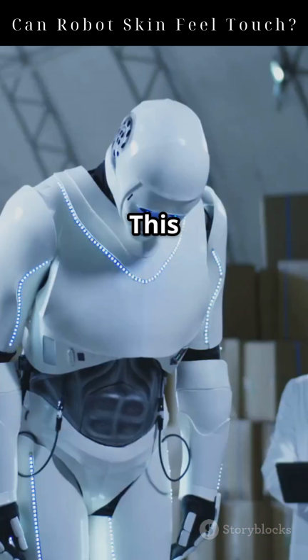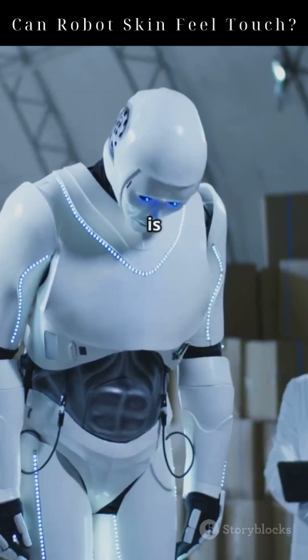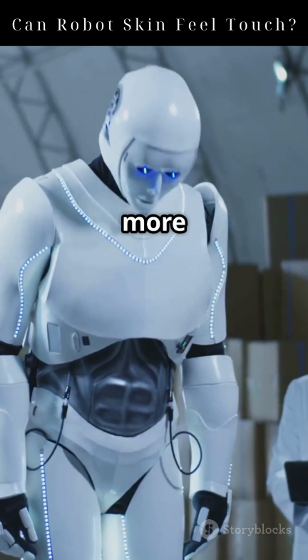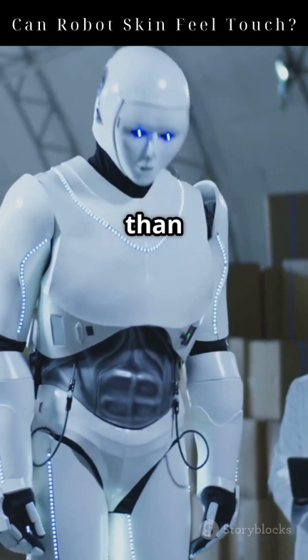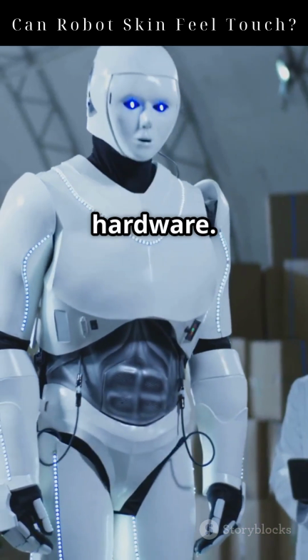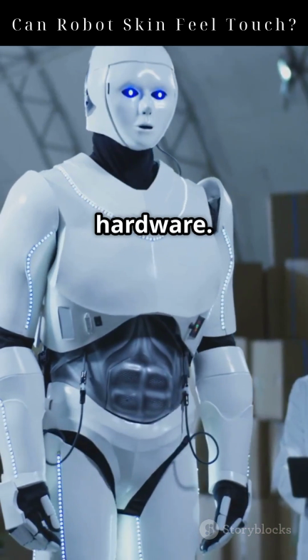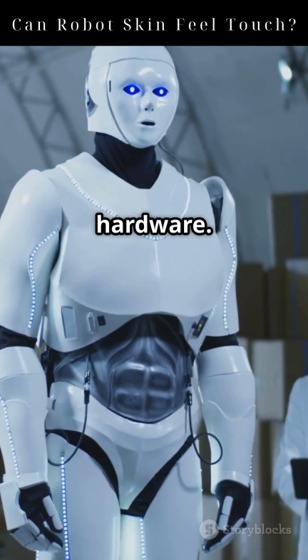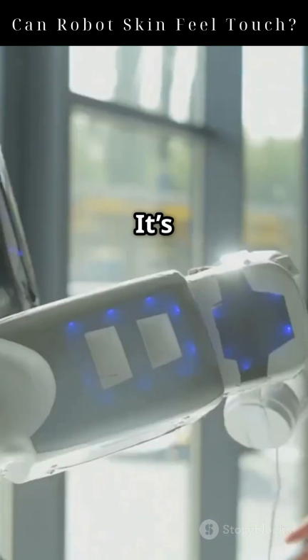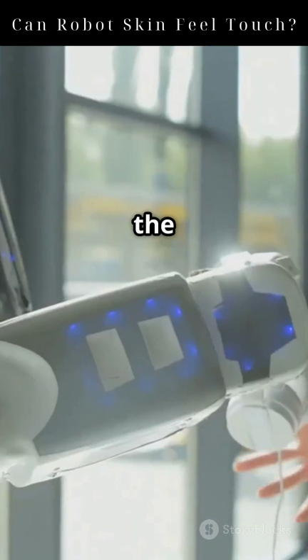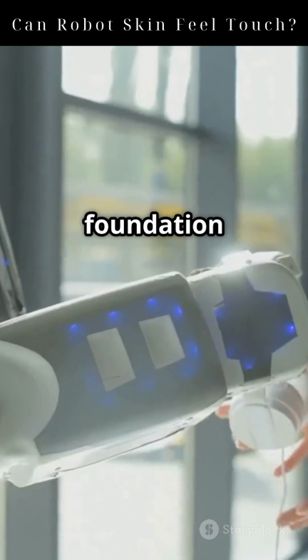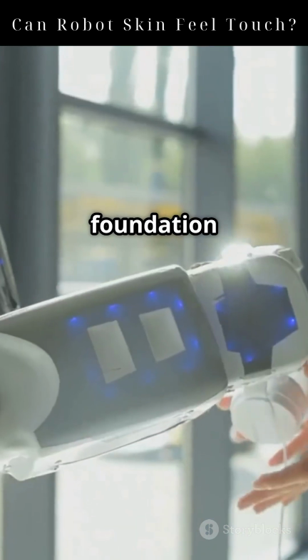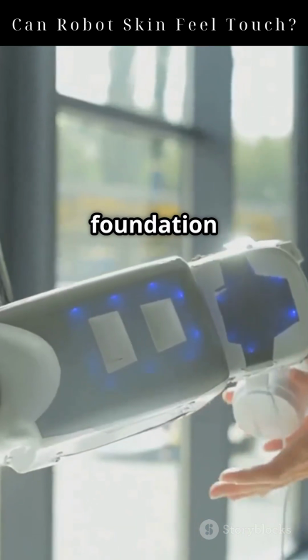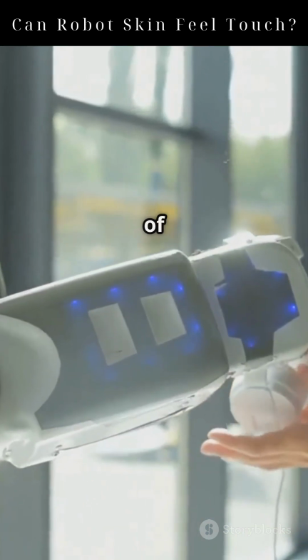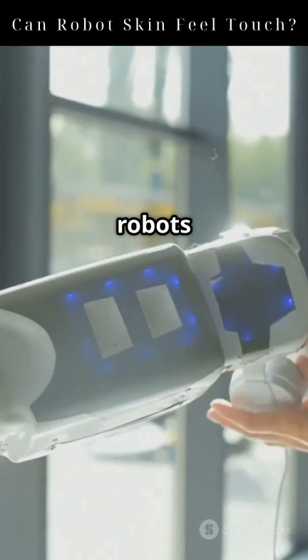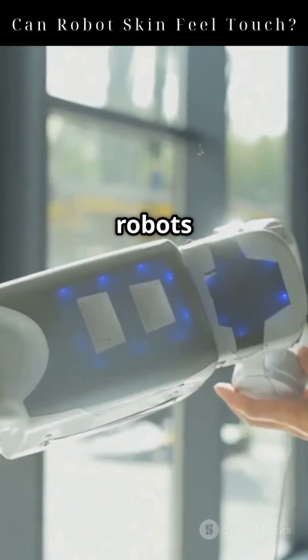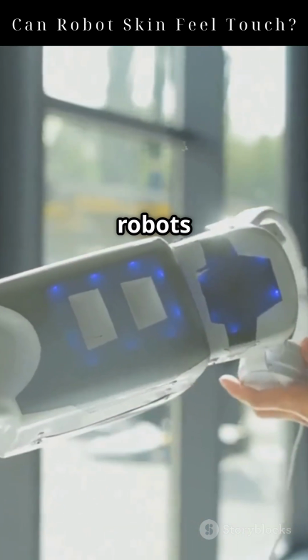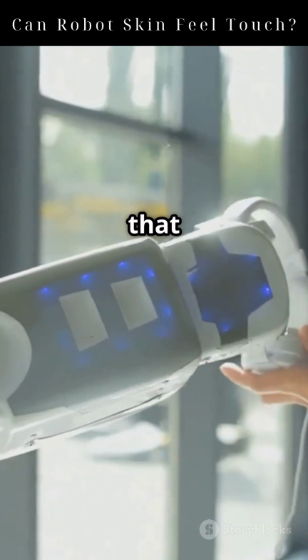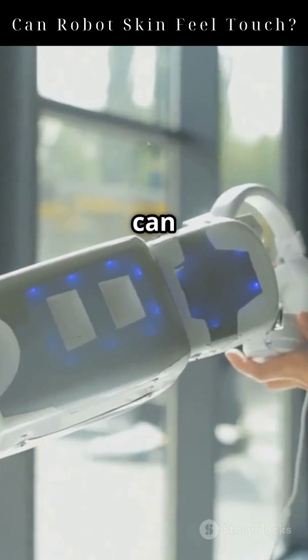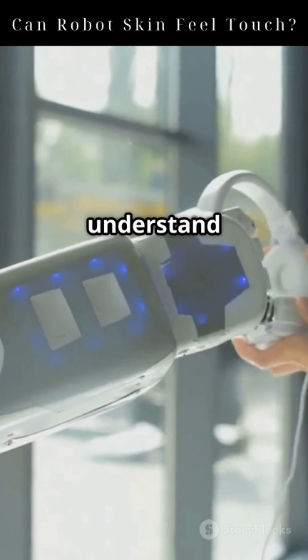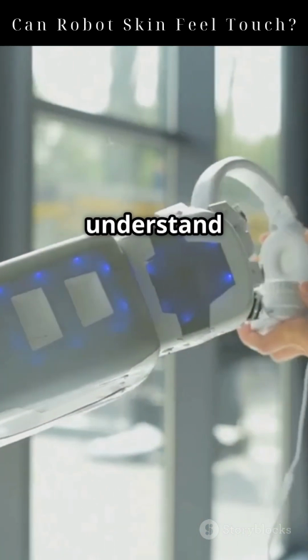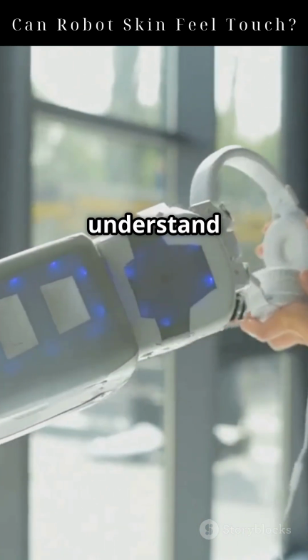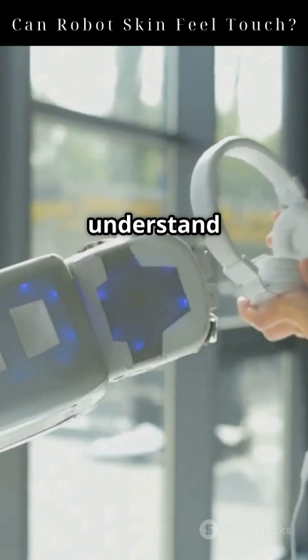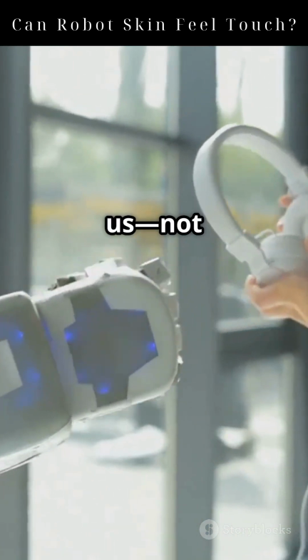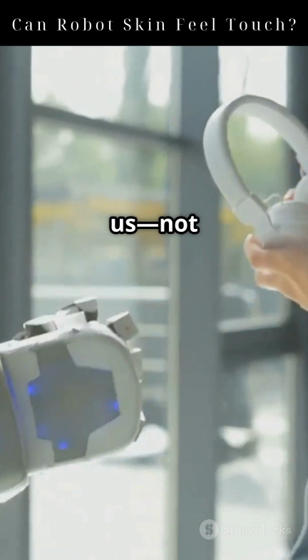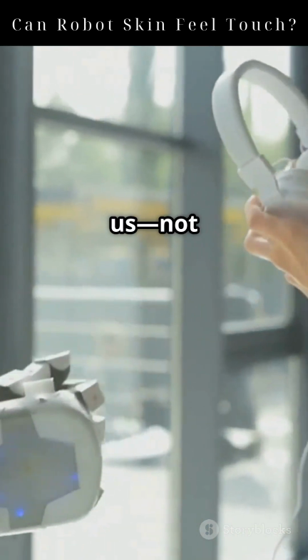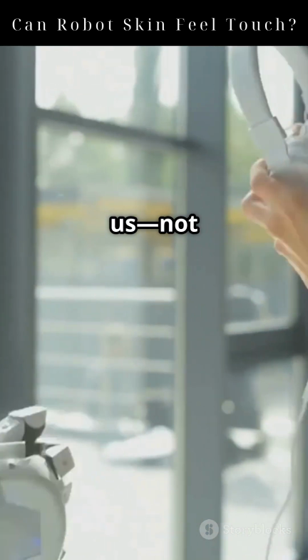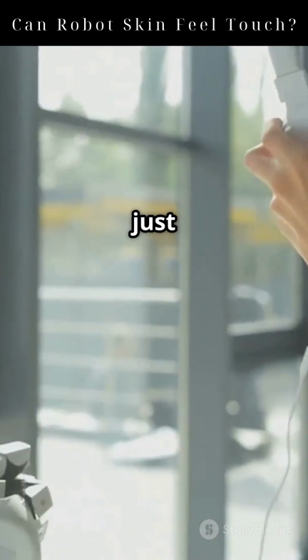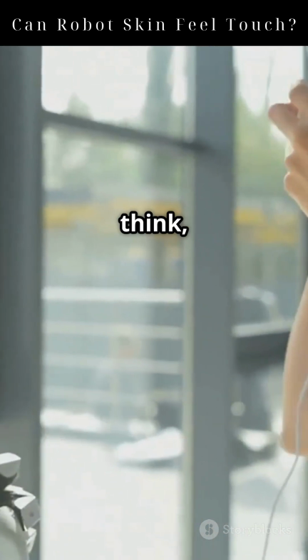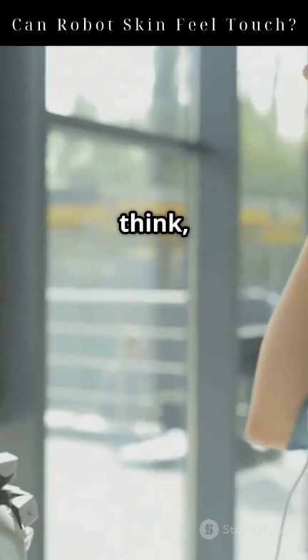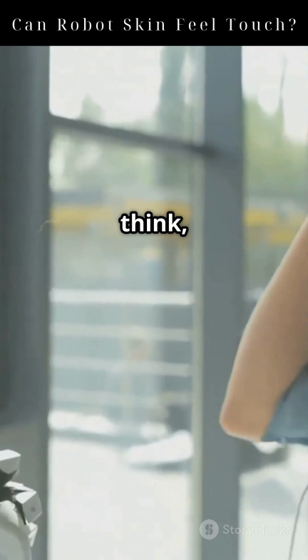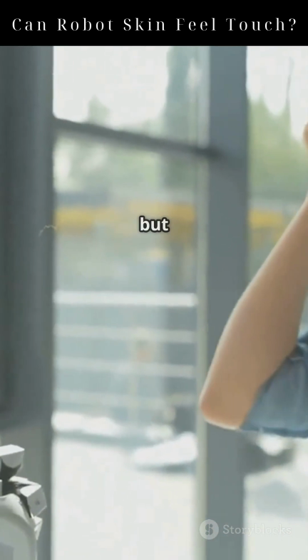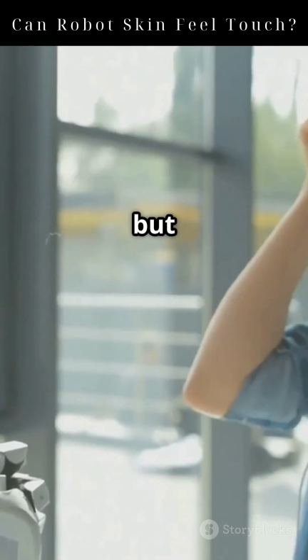This is more than hardware. It's the foundation of robots that can understand us — not just think, but truly feel.